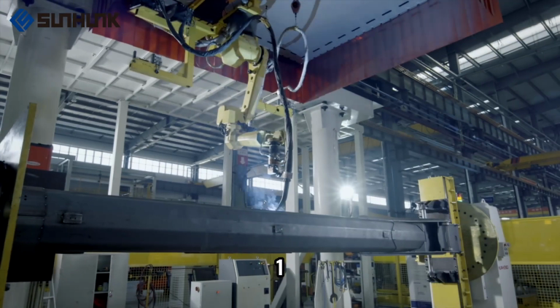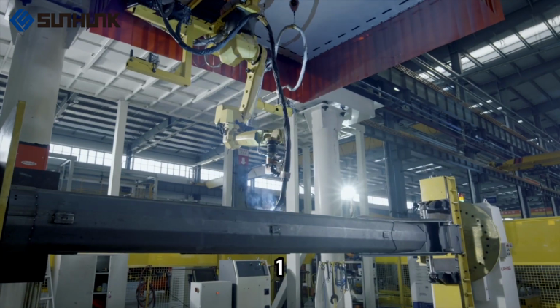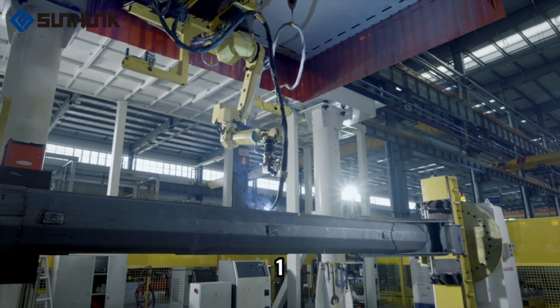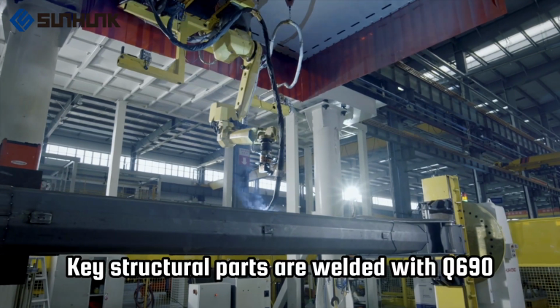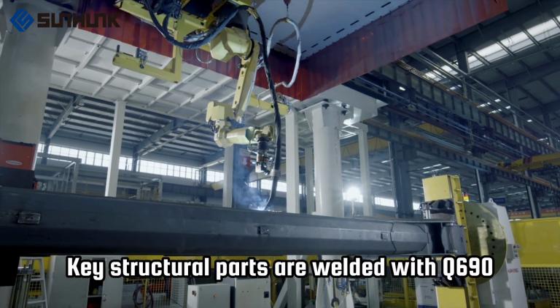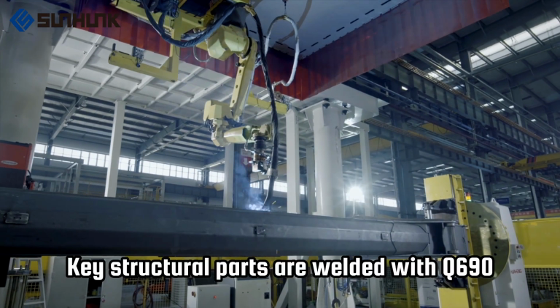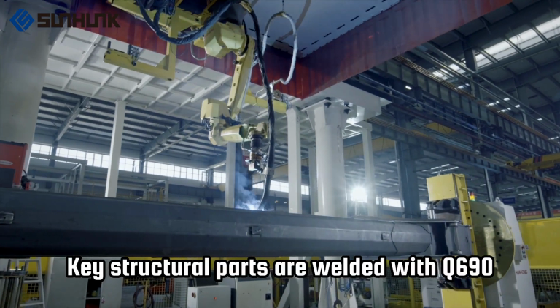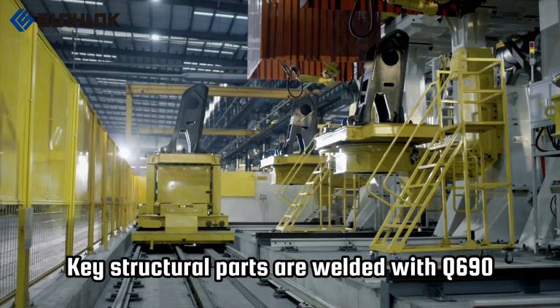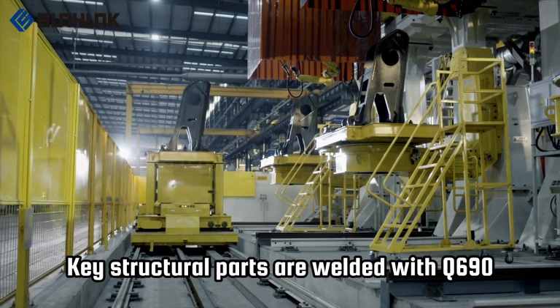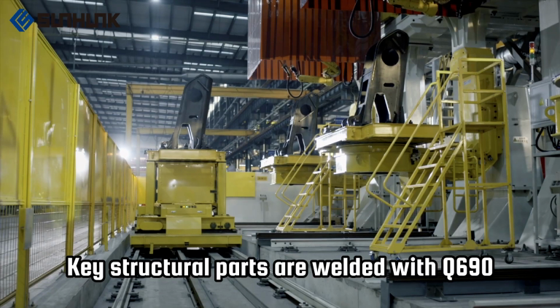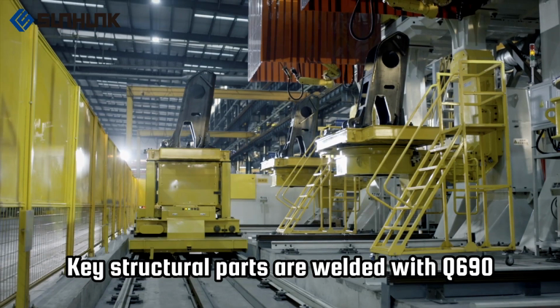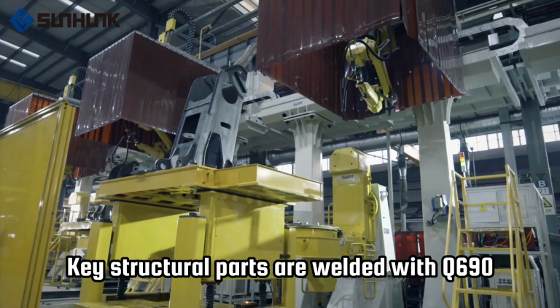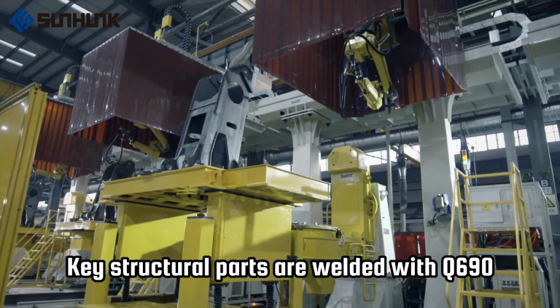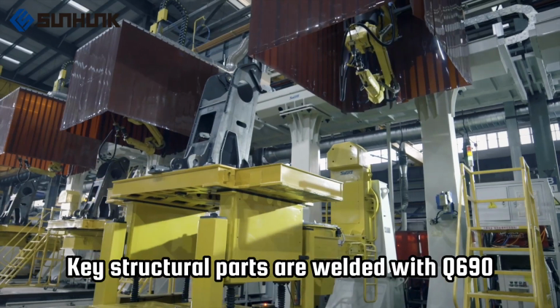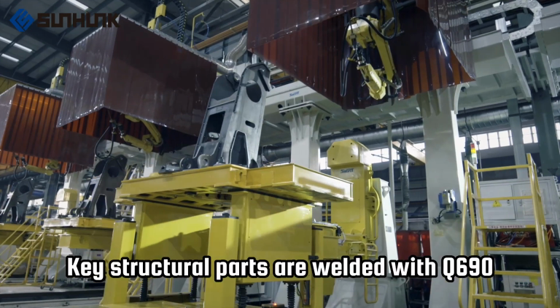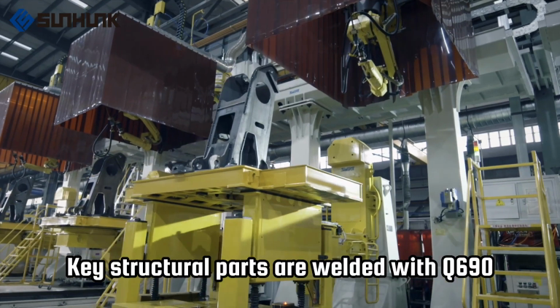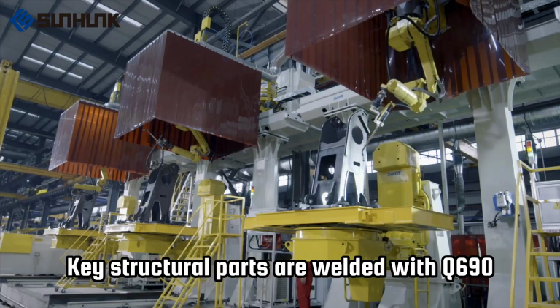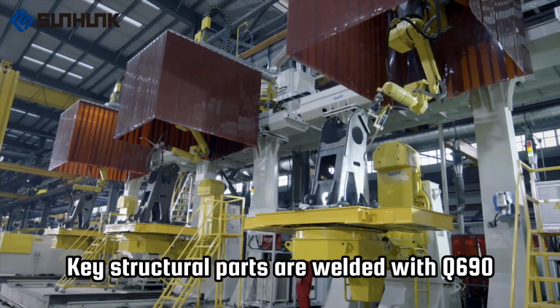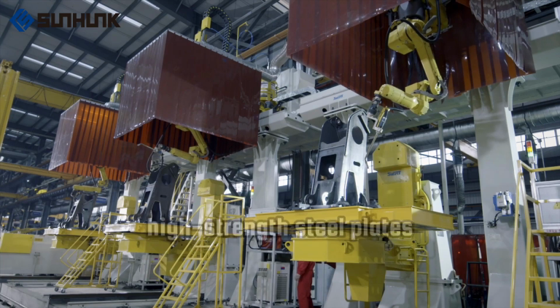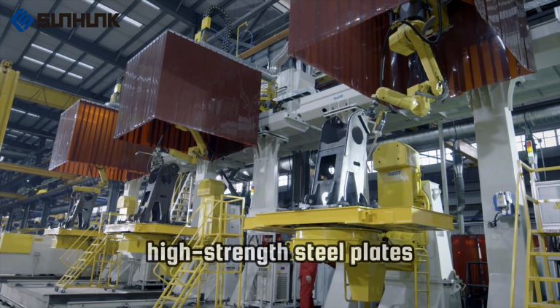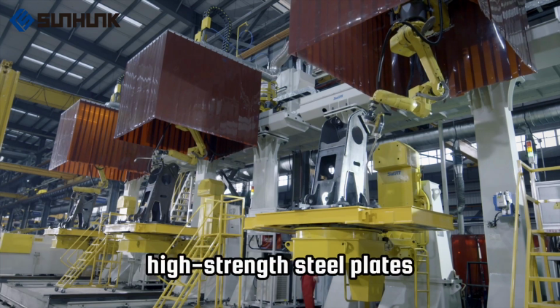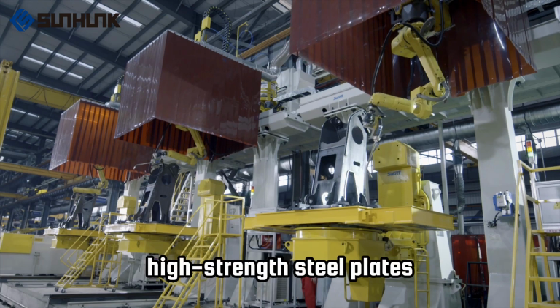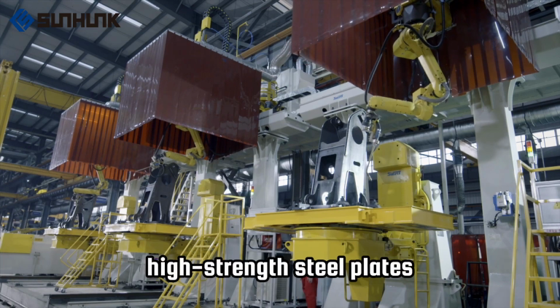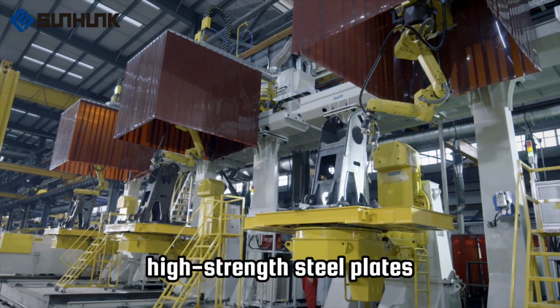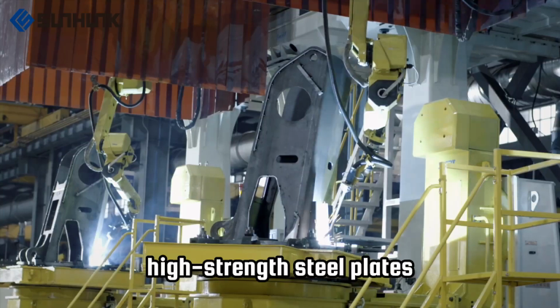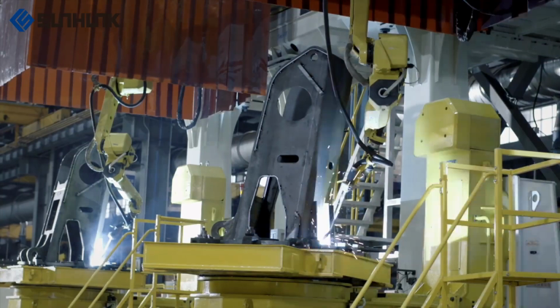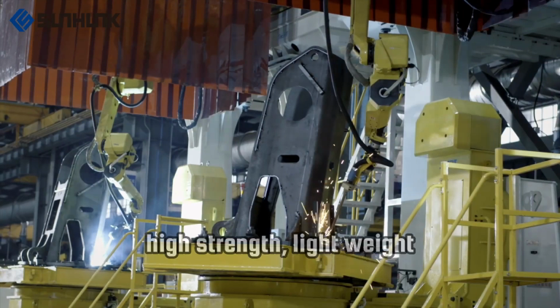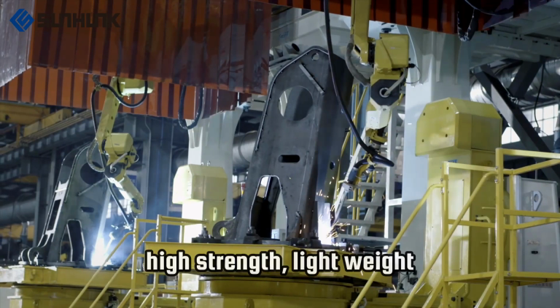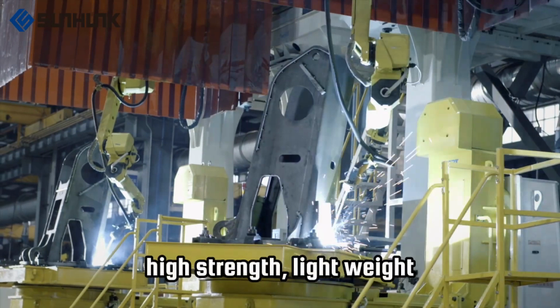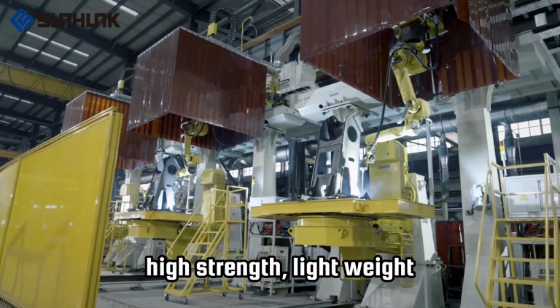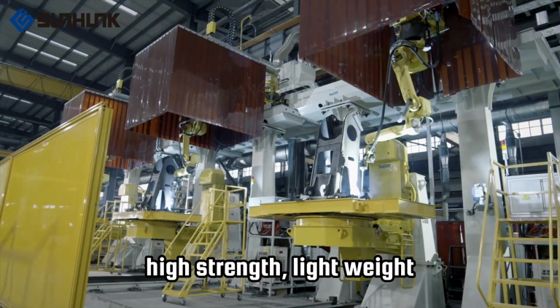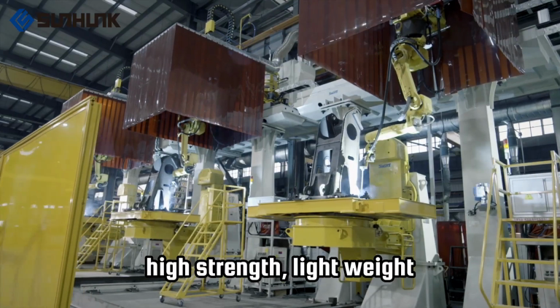1. Key structural parts are welded with Q690 high-strength steel plates — high-strength and lightweight.